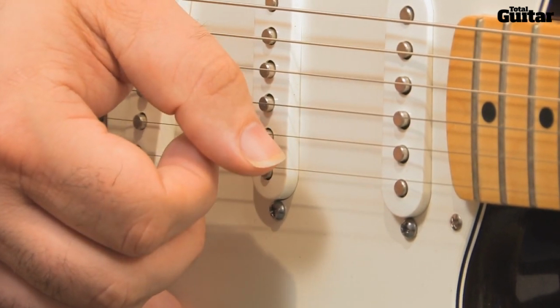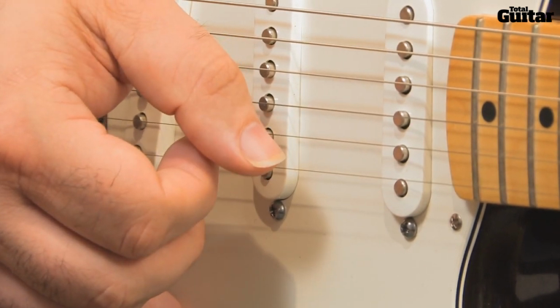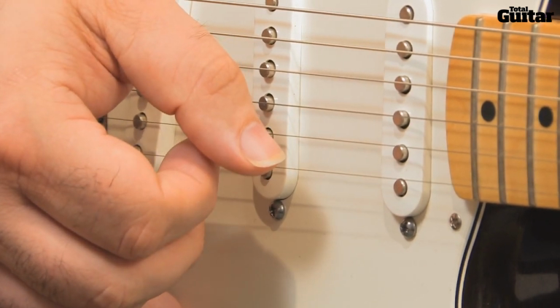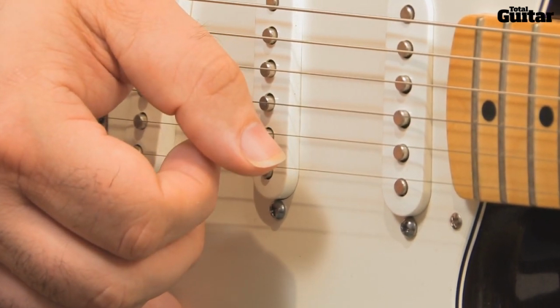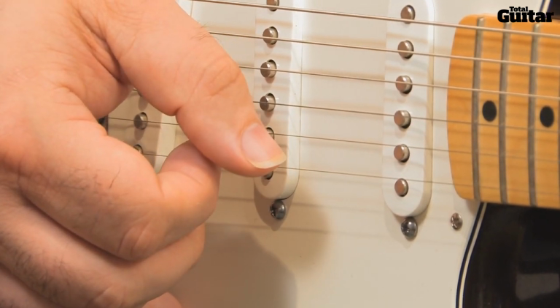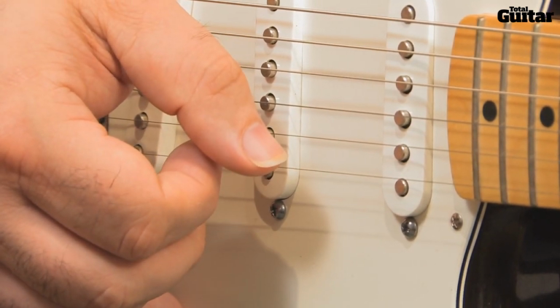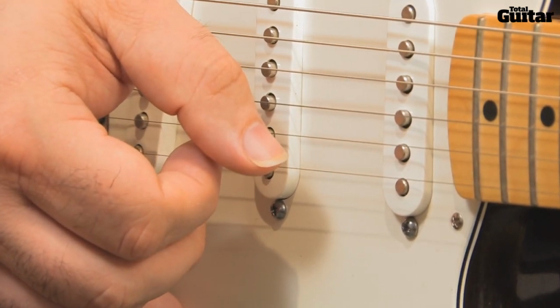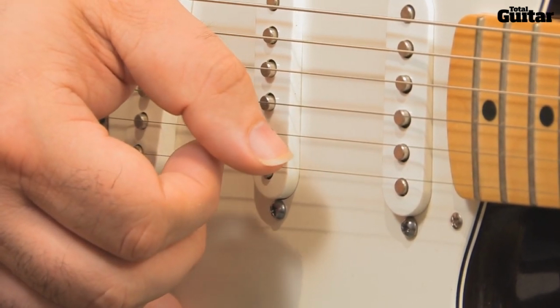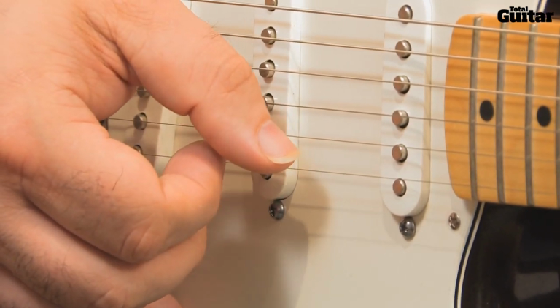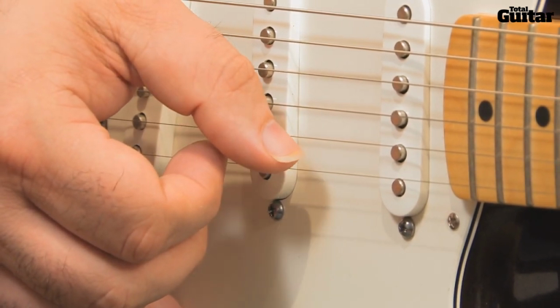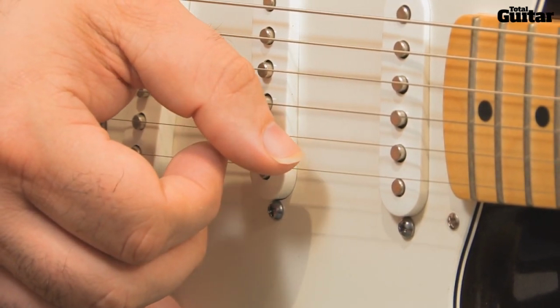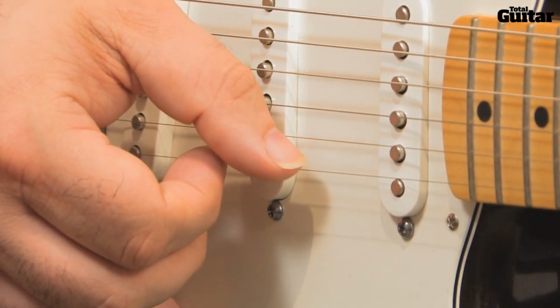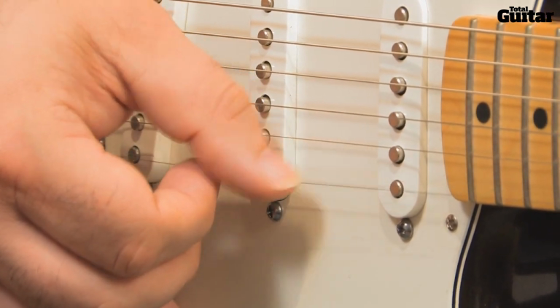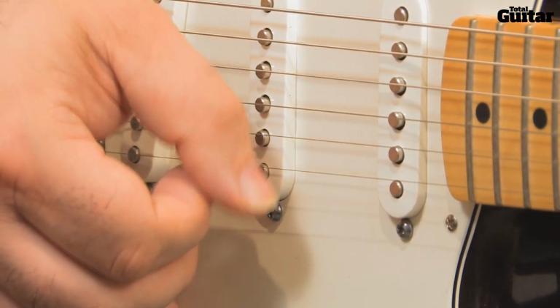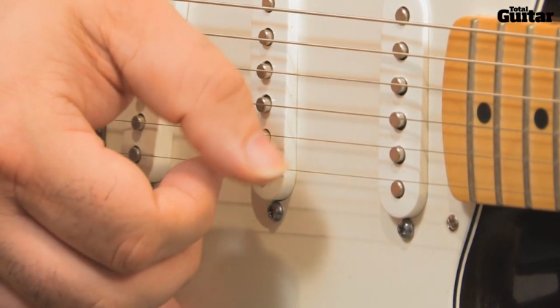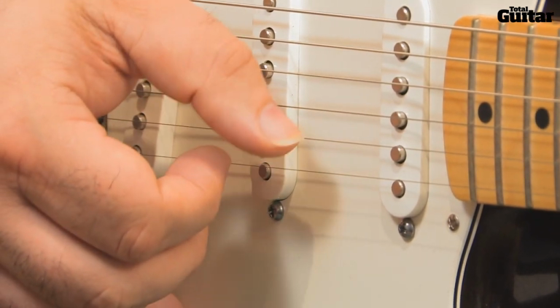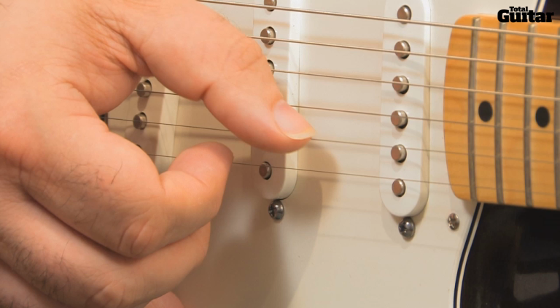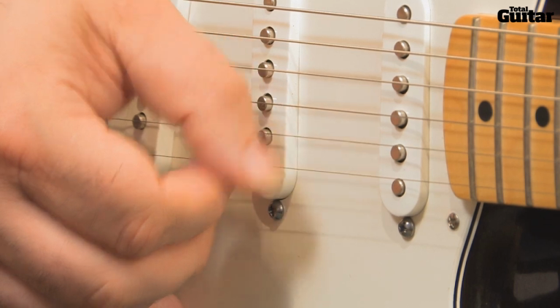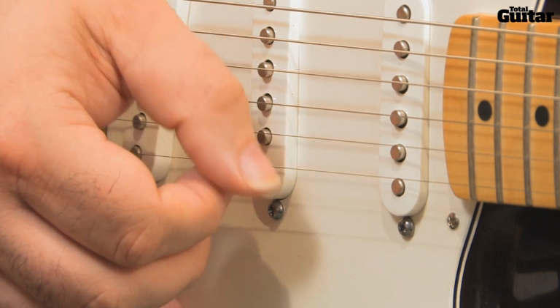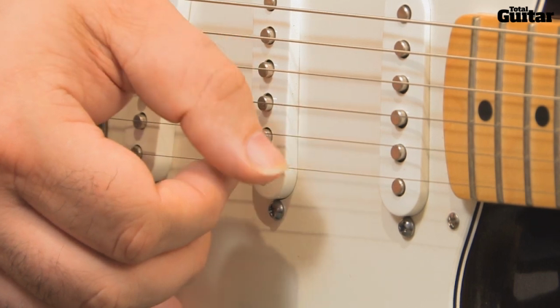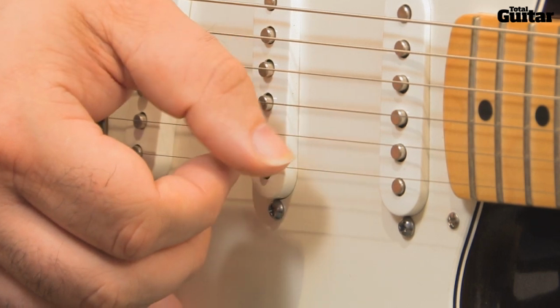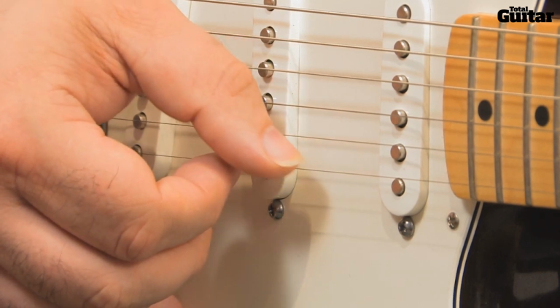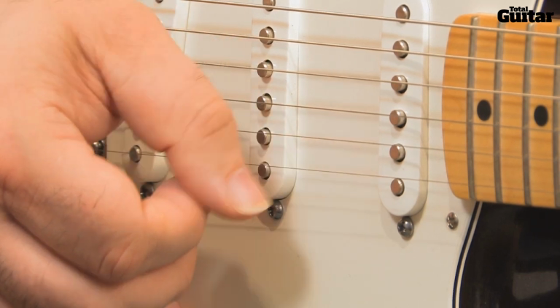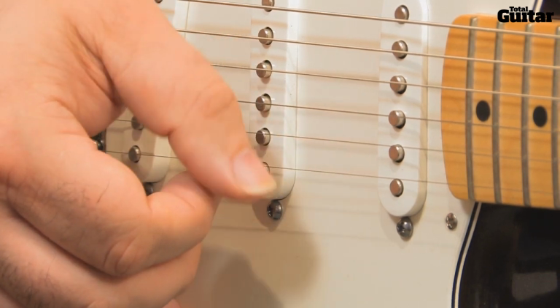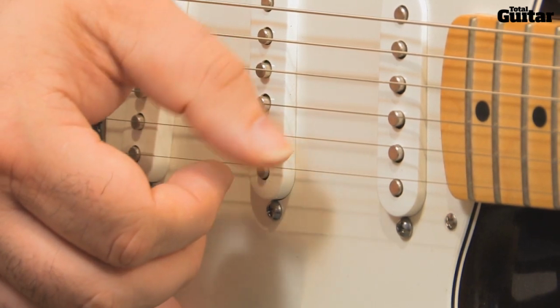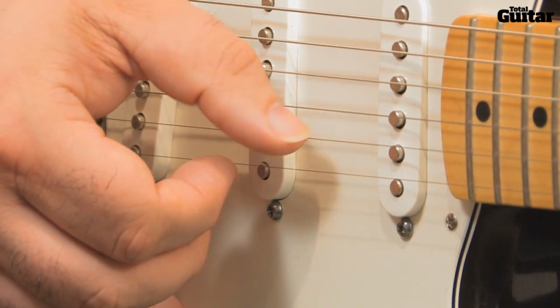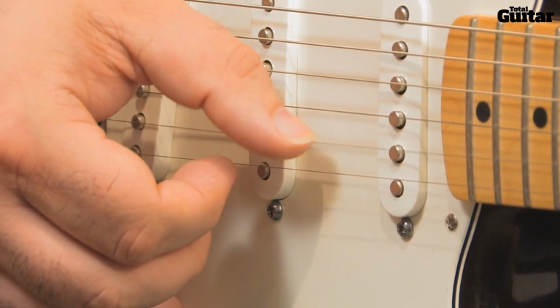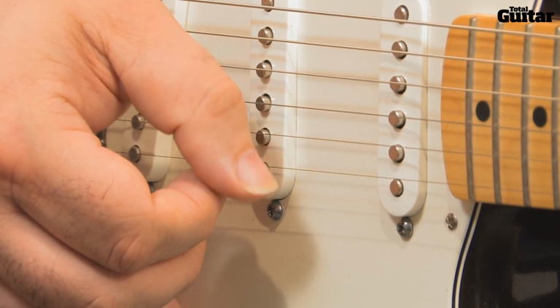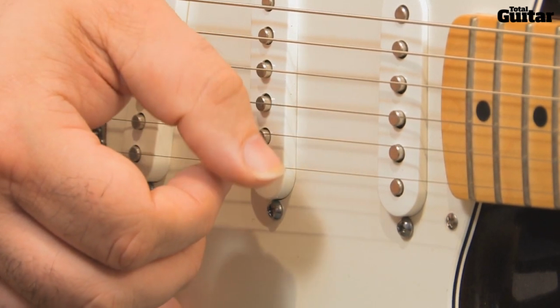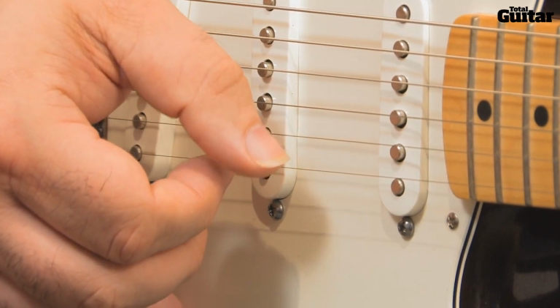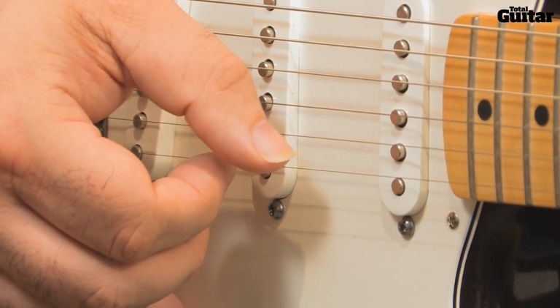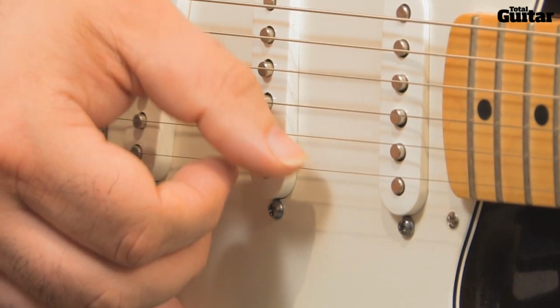It's a 16th note lick, but your thumb is playing 8th notes, so try to feel that 8th note pulse.